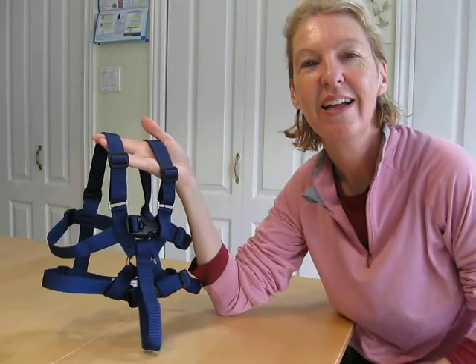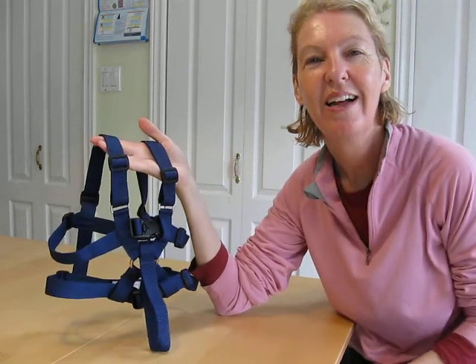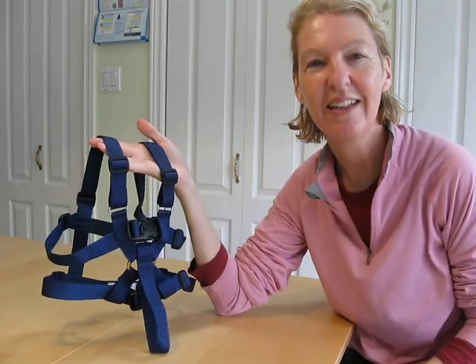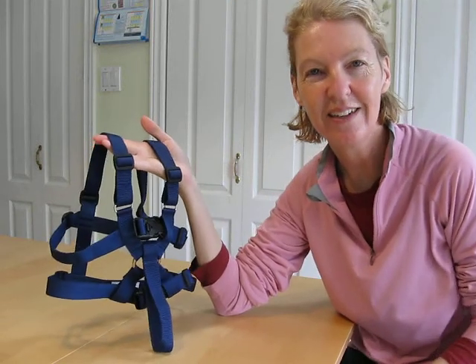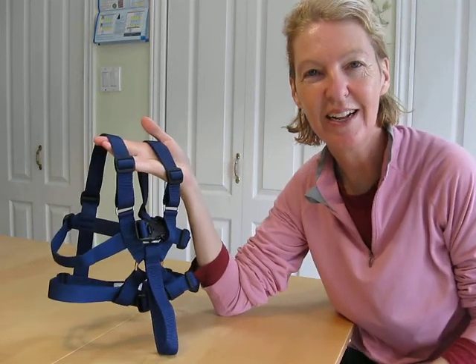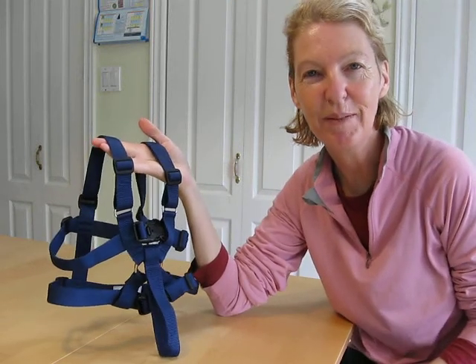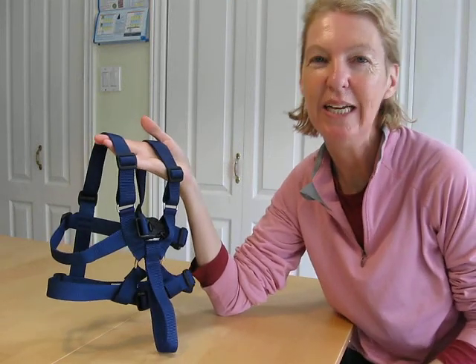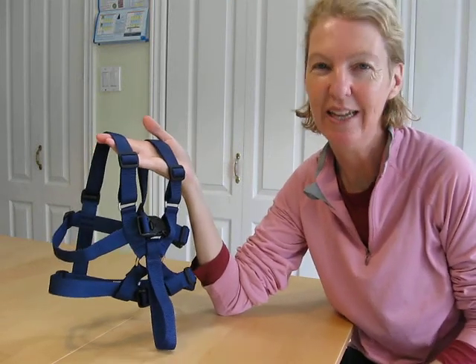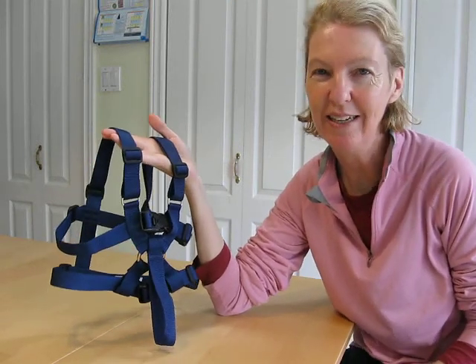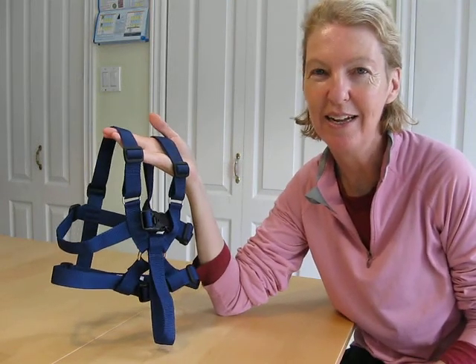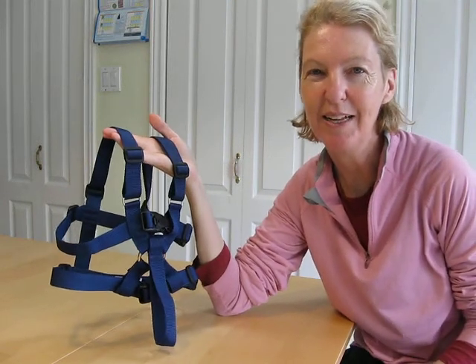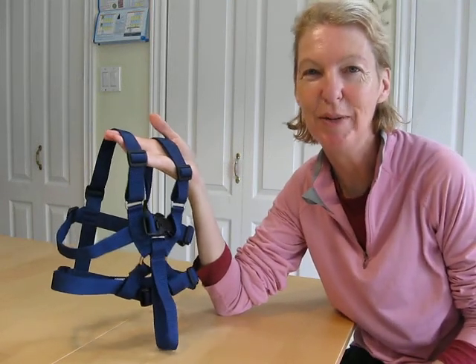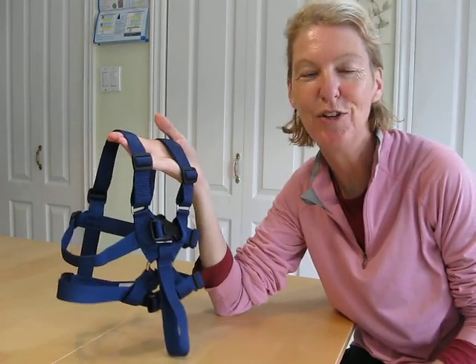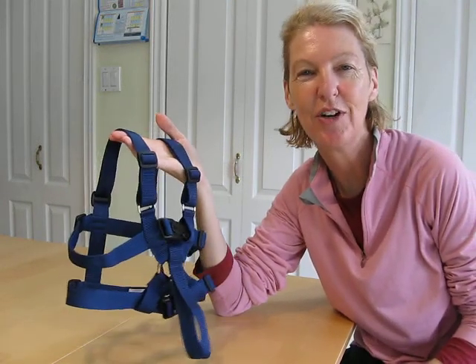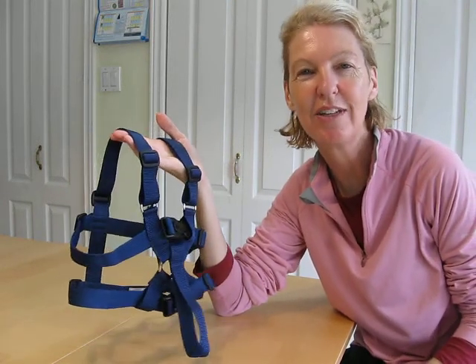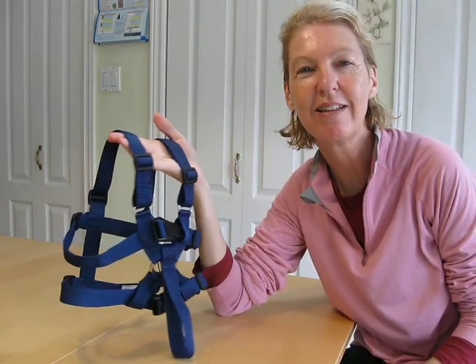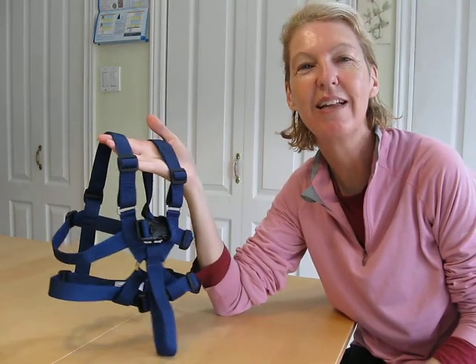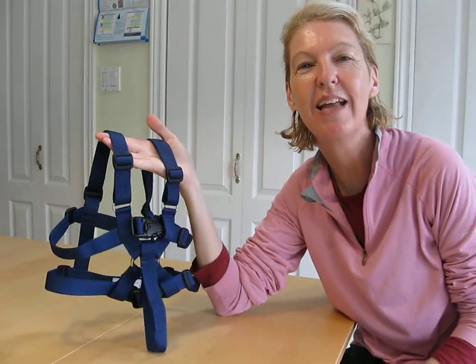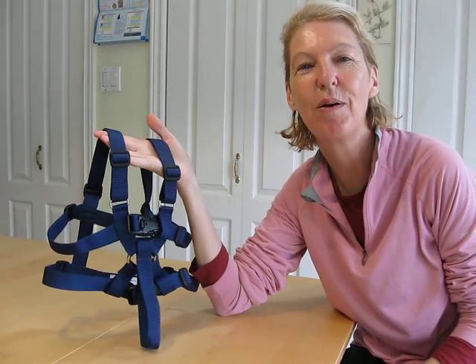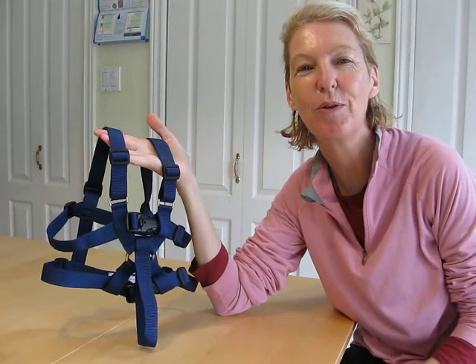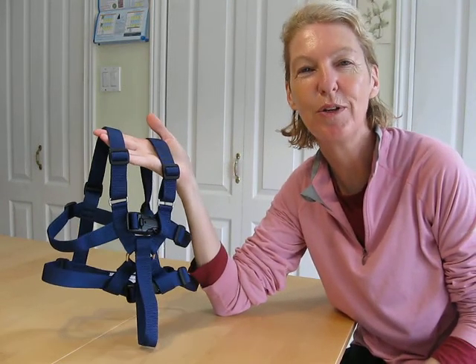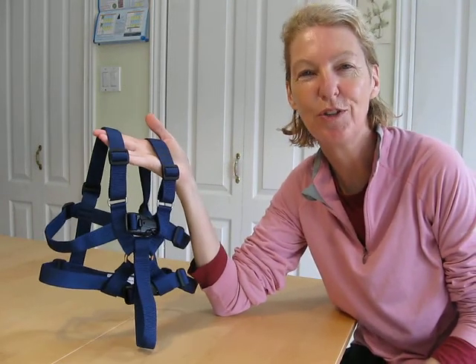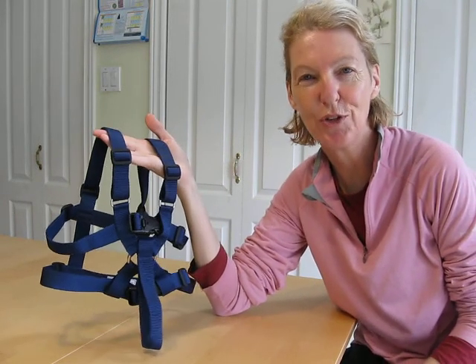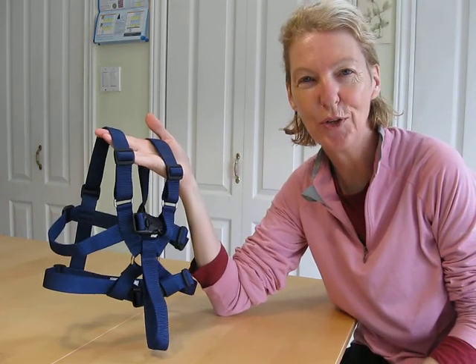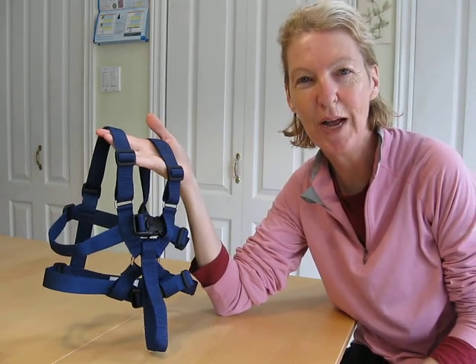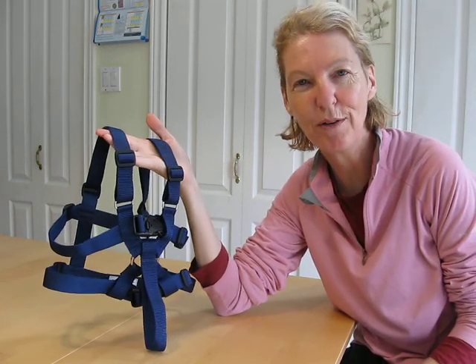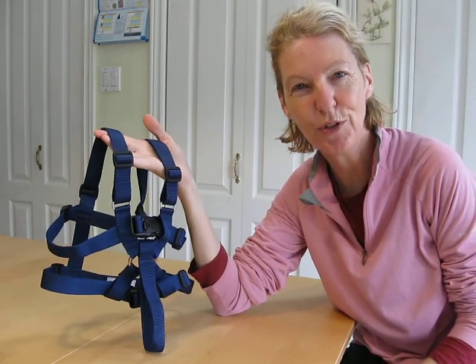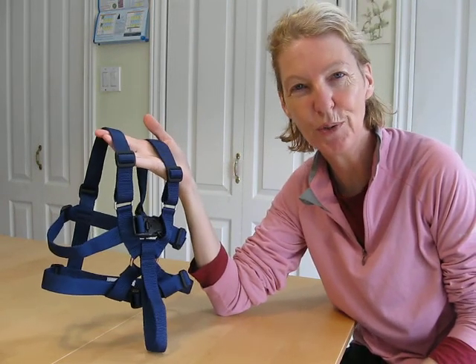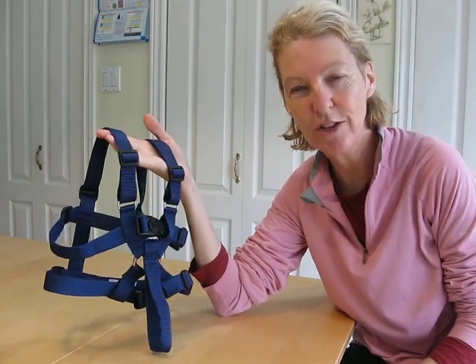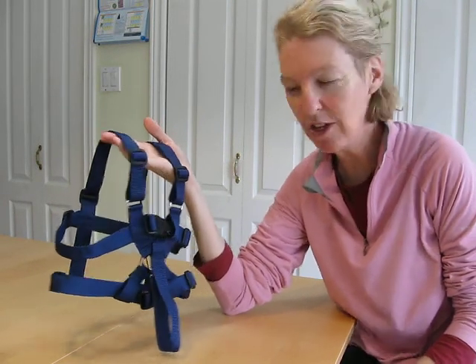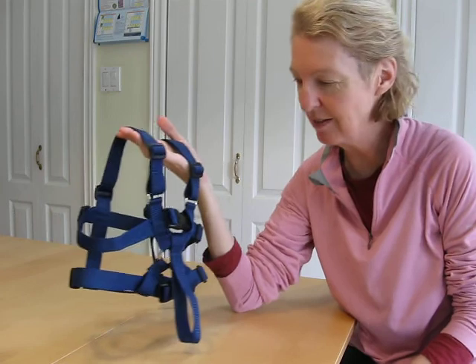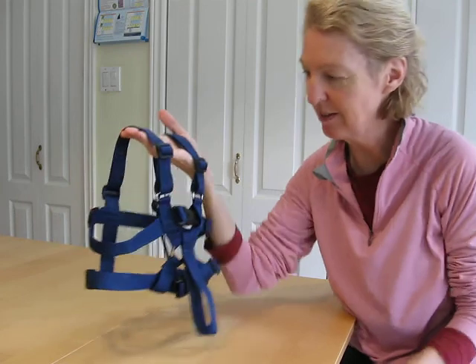Hi there. I'm Elaine. I made your harness and now I'm going to show you how to adjust it.